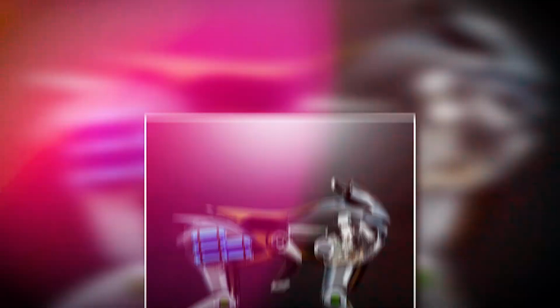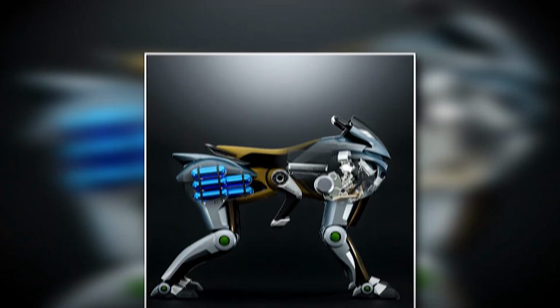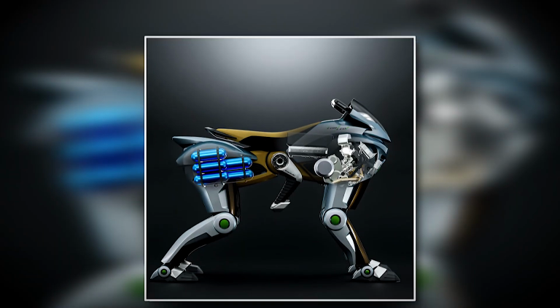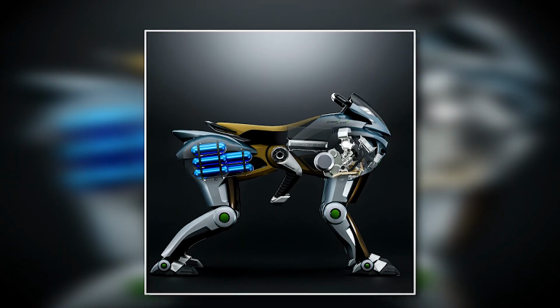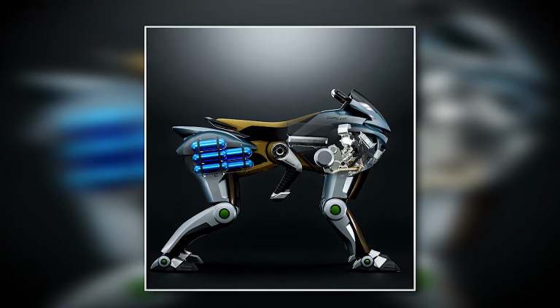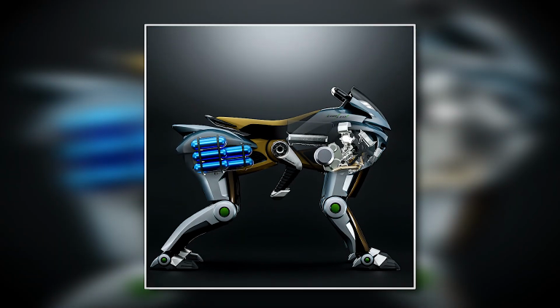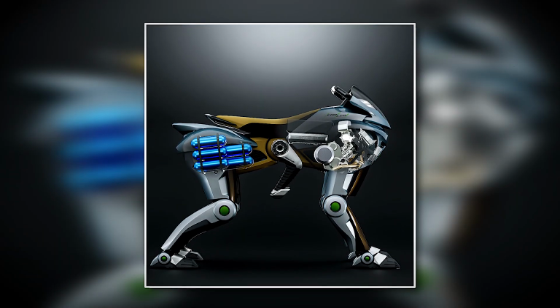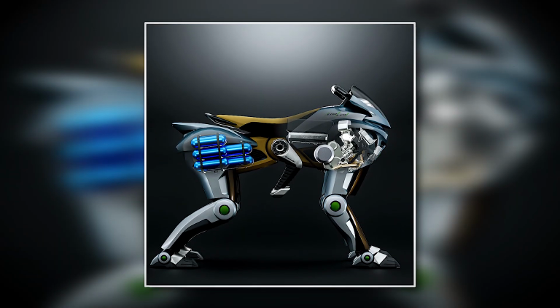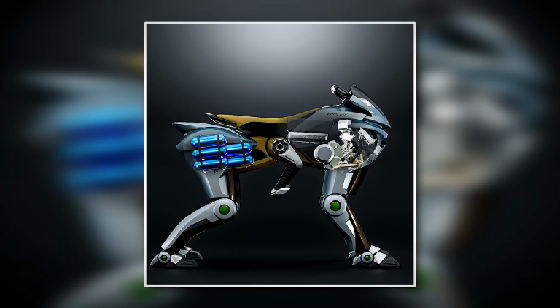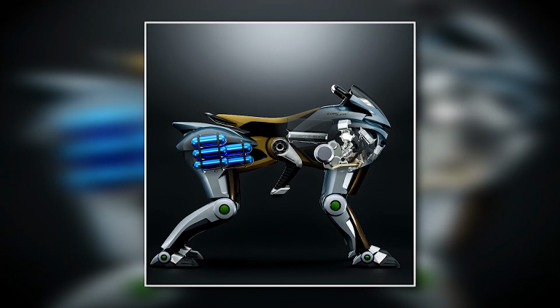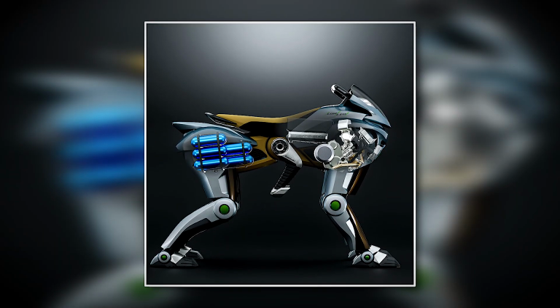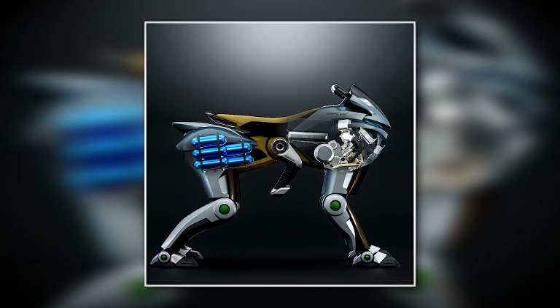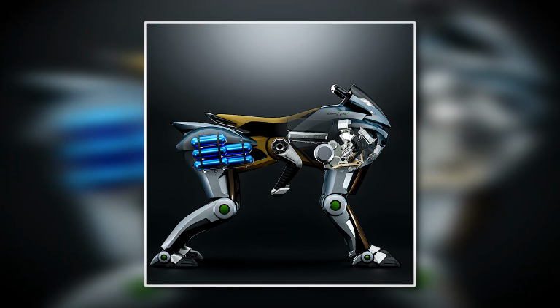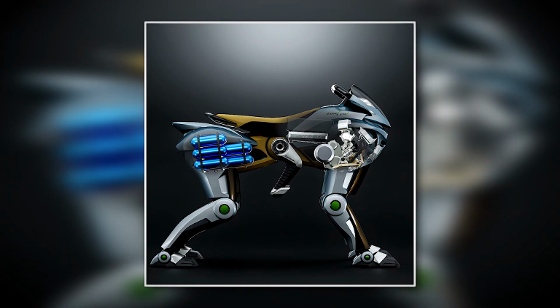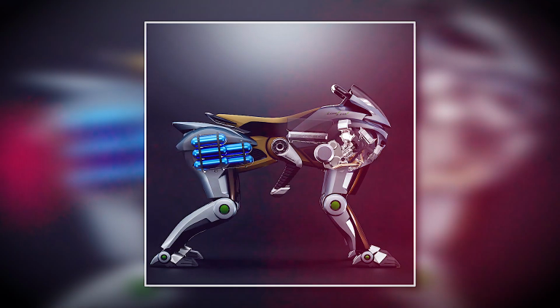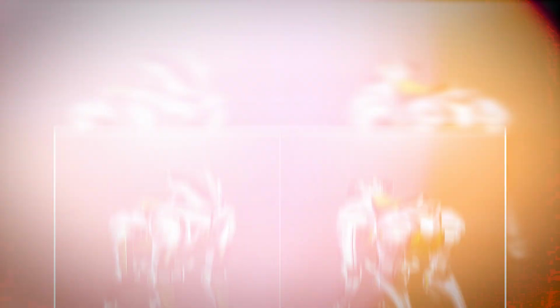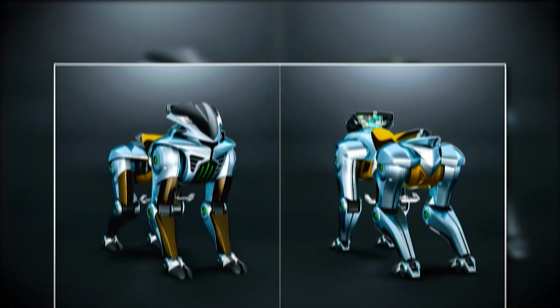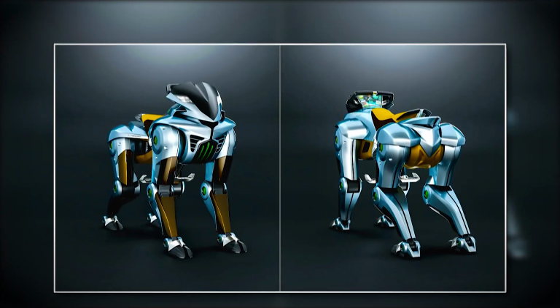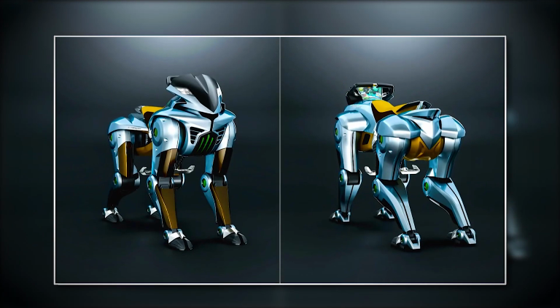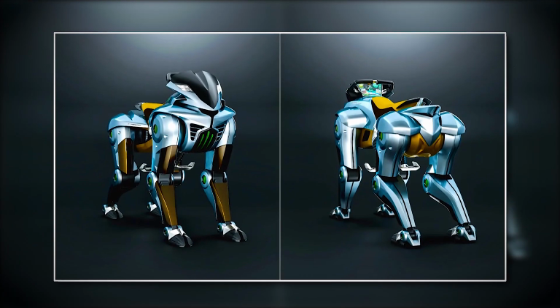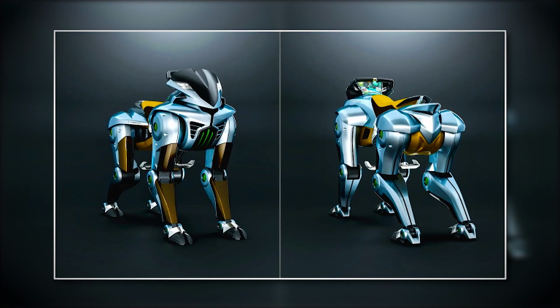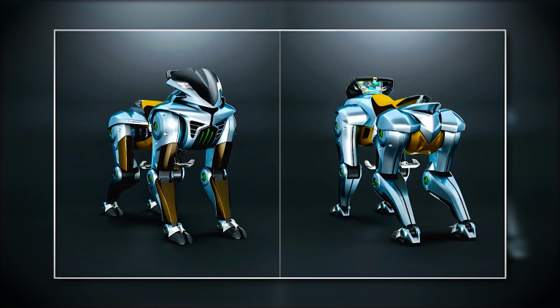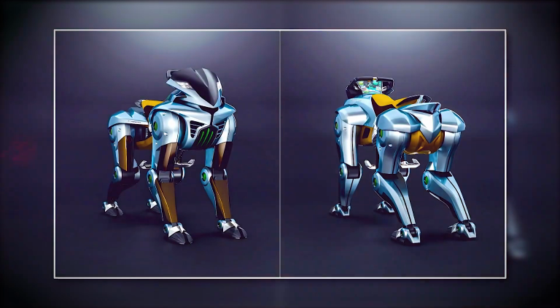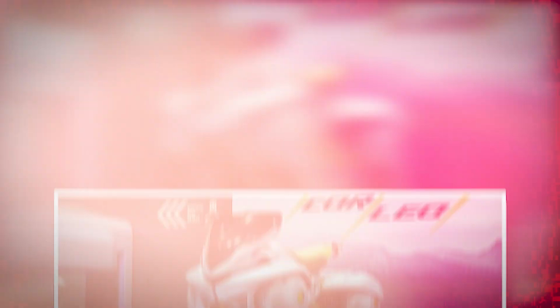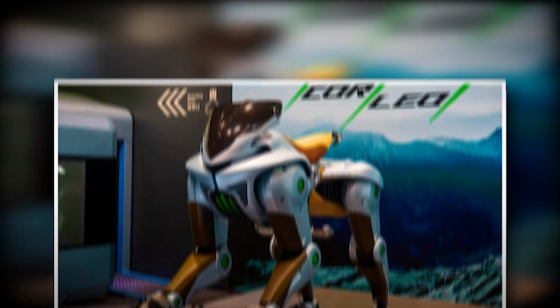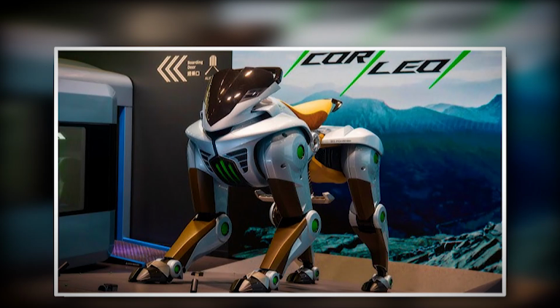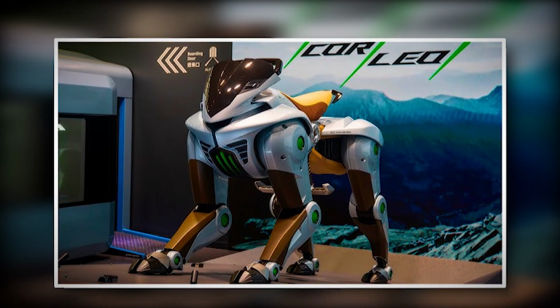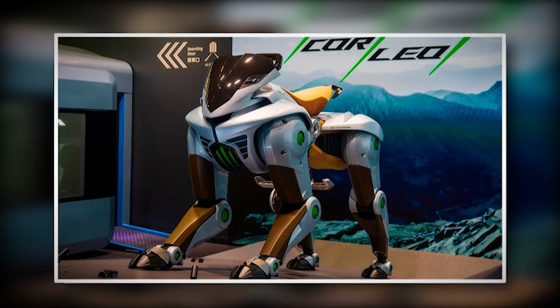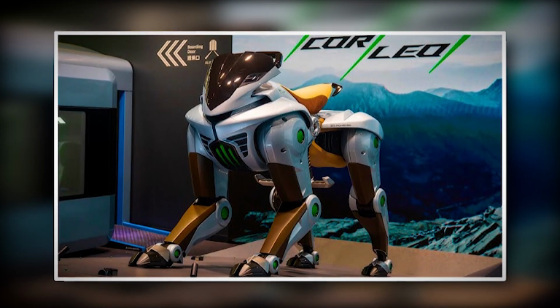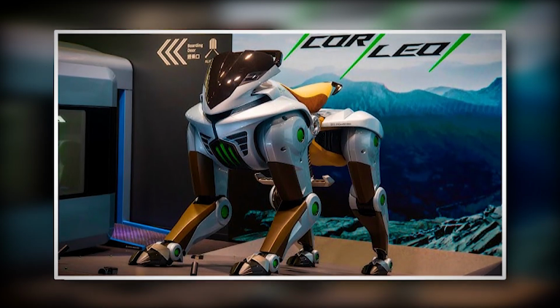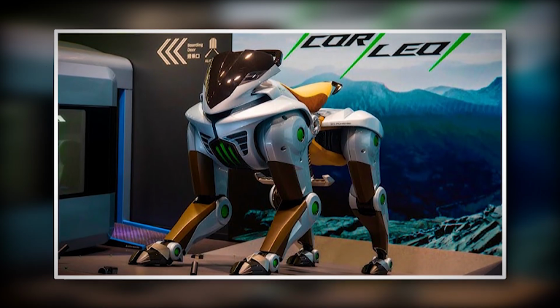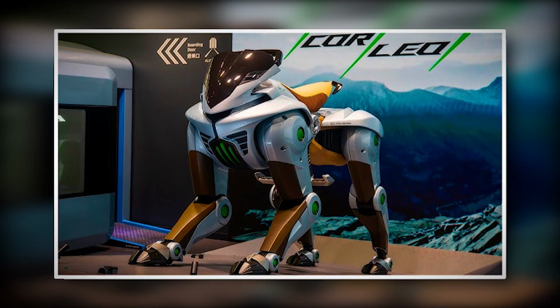Suzuki Mokba or Kawasaki Corleo — would you get either of these? Let me know in the comments section.